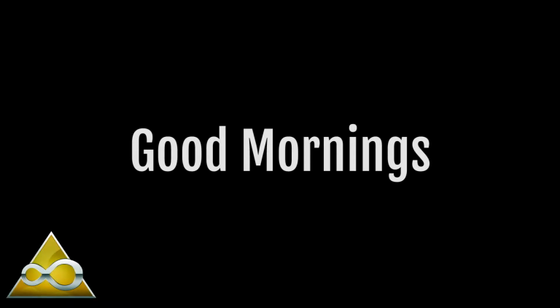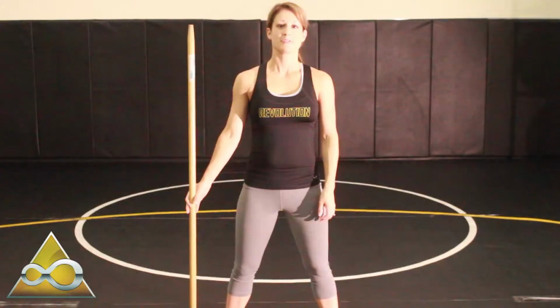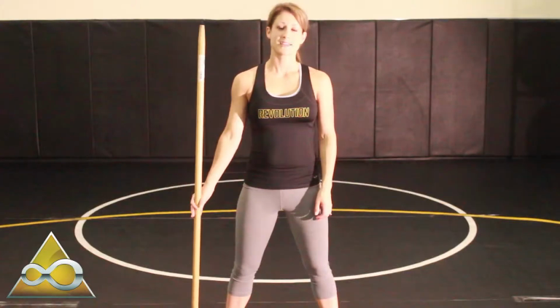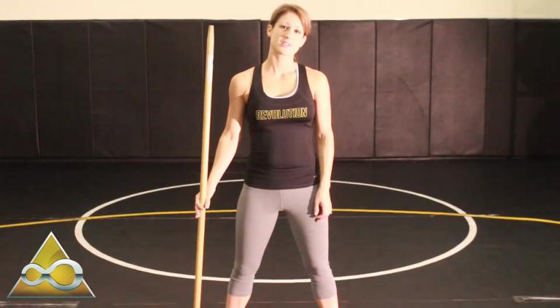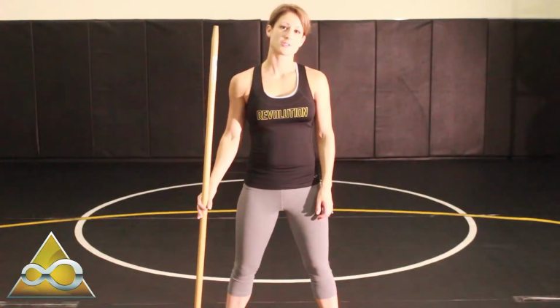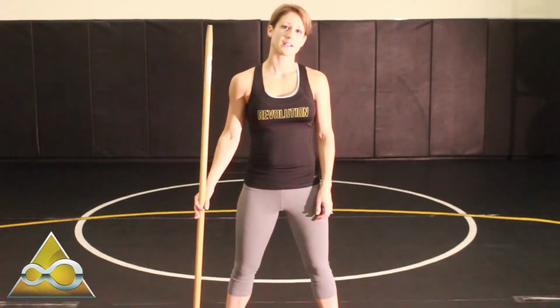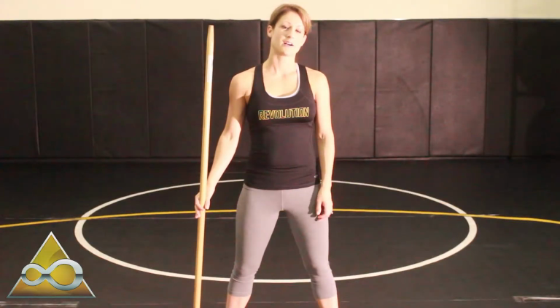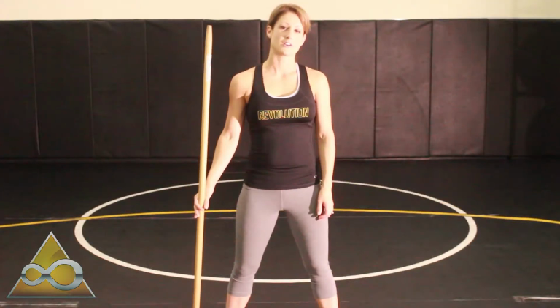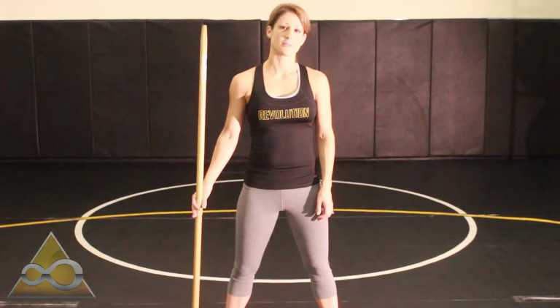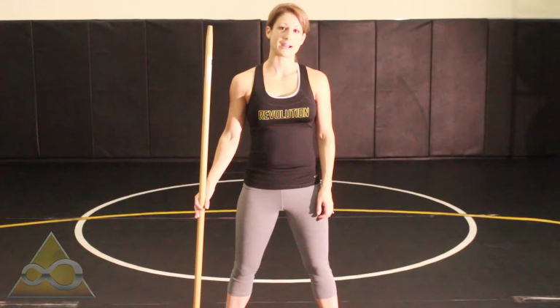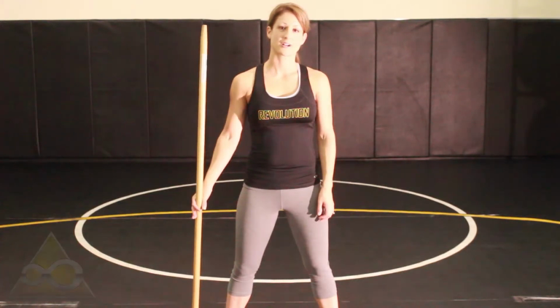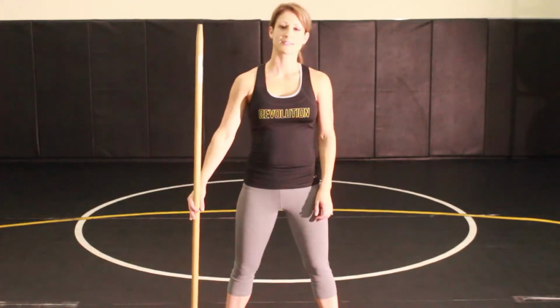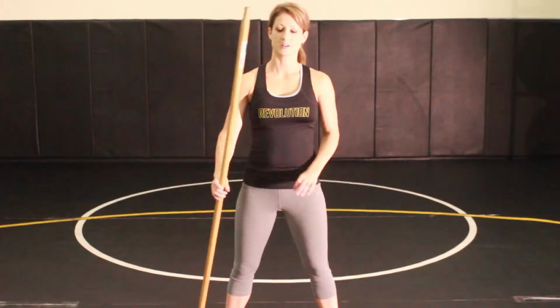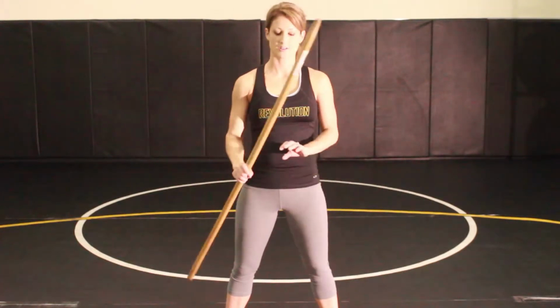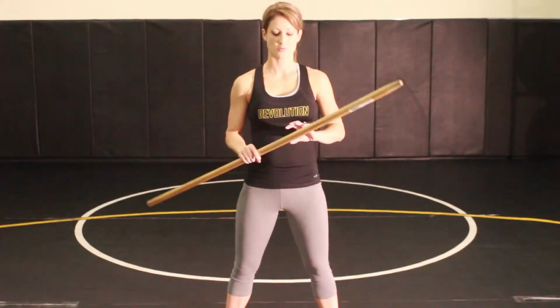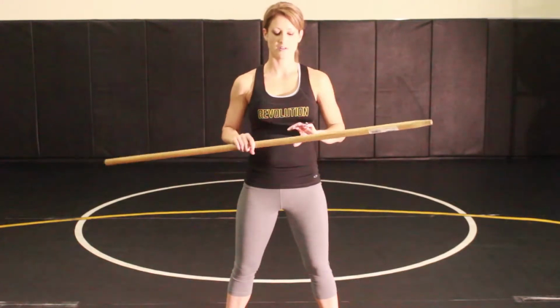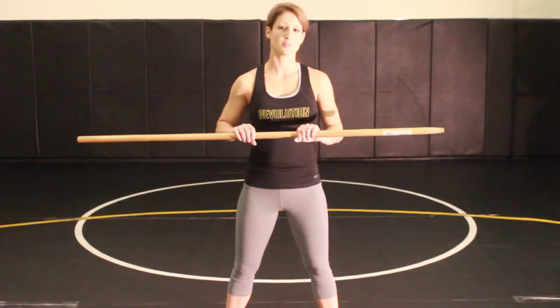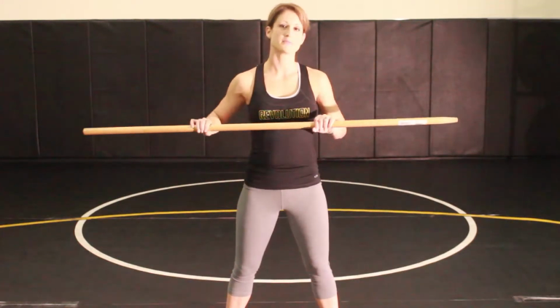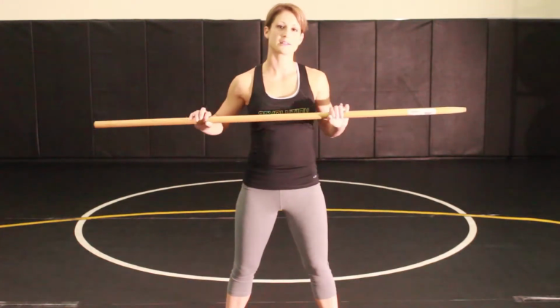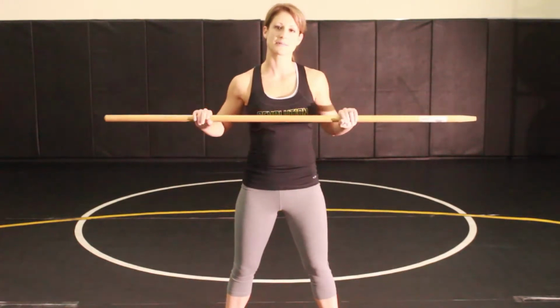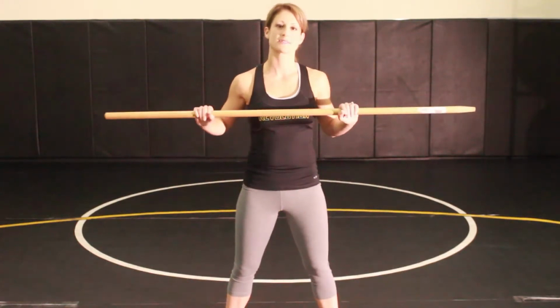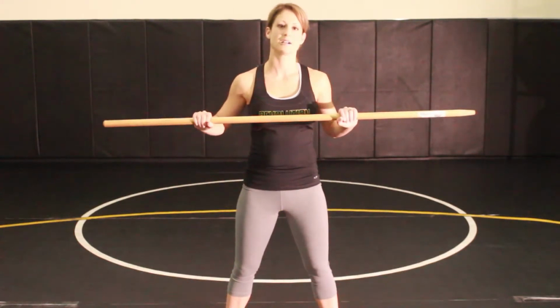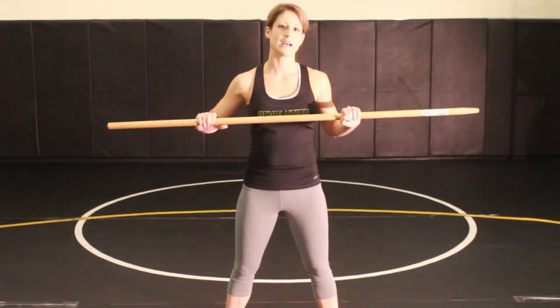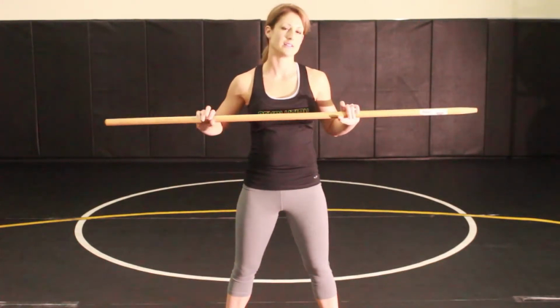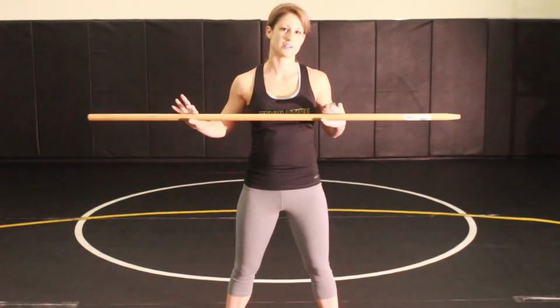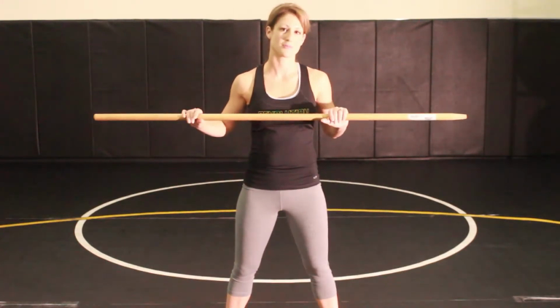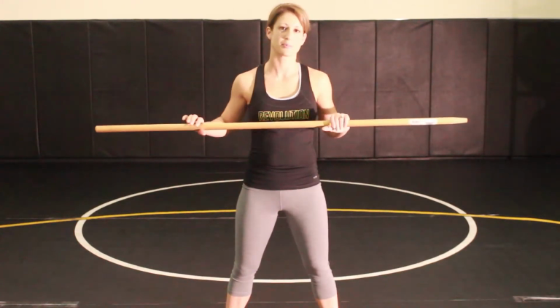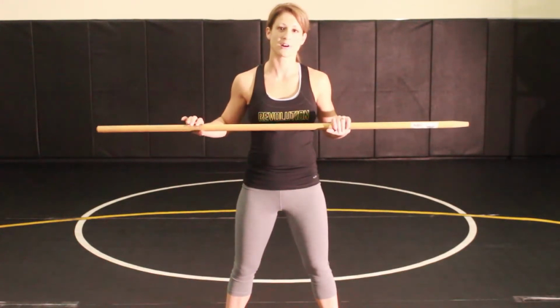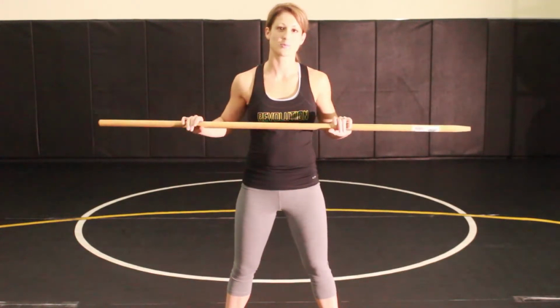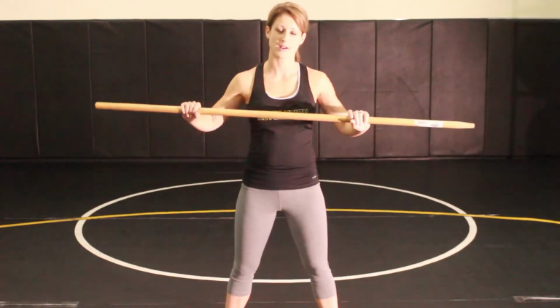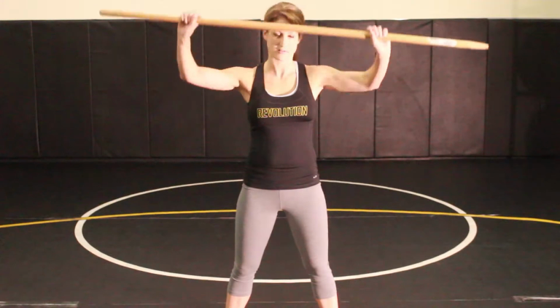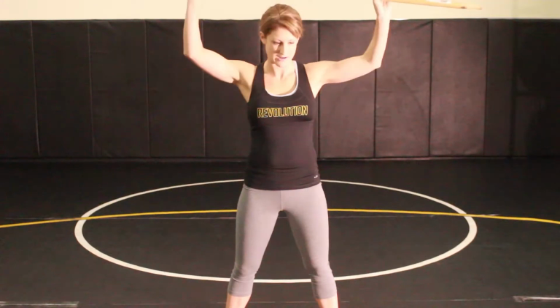For this exercise you're working on your back strength. You're going to start with a broomstick, something that's not very heavy. Eventually you may progress to weight over time.